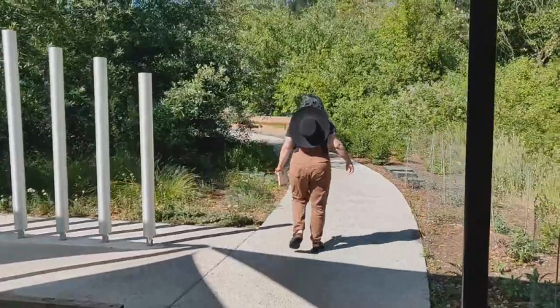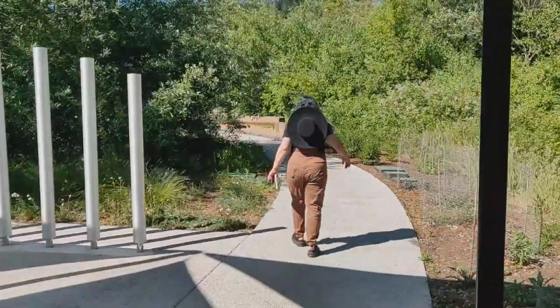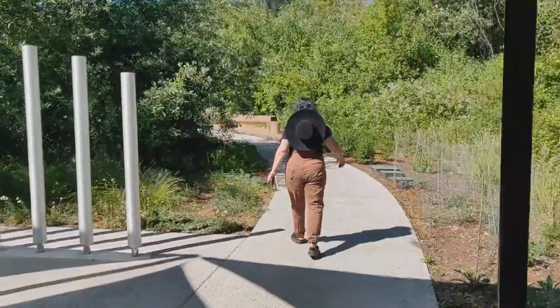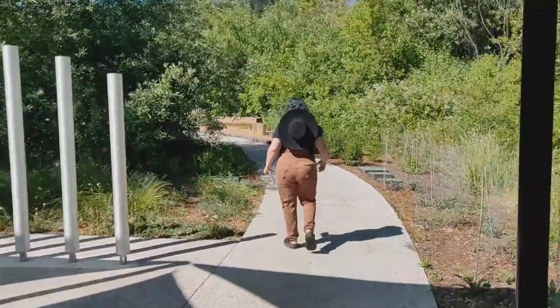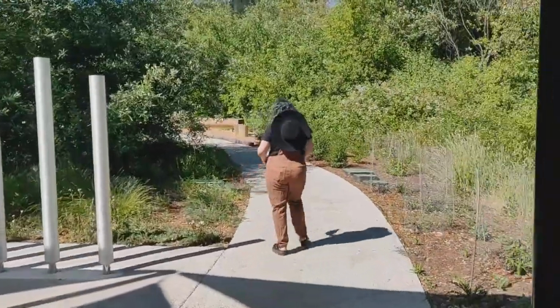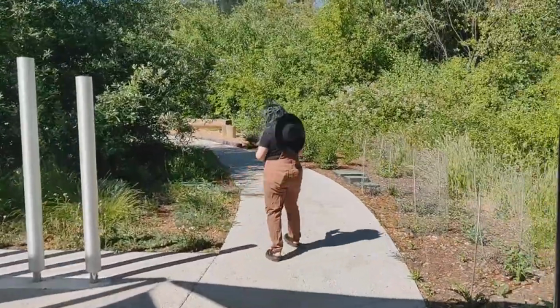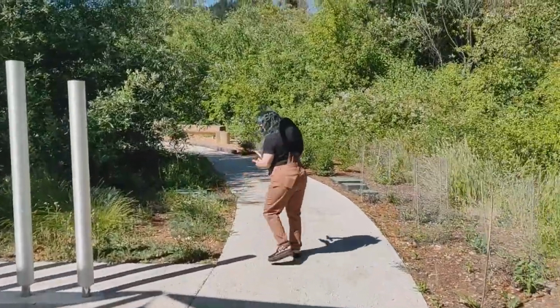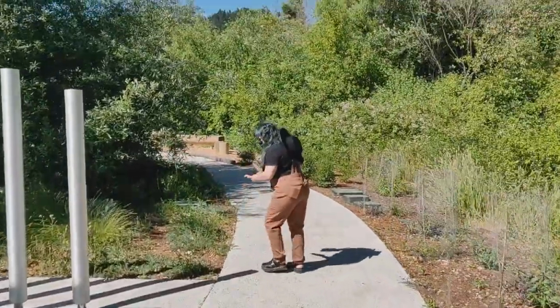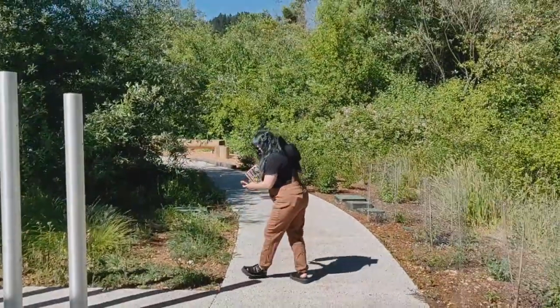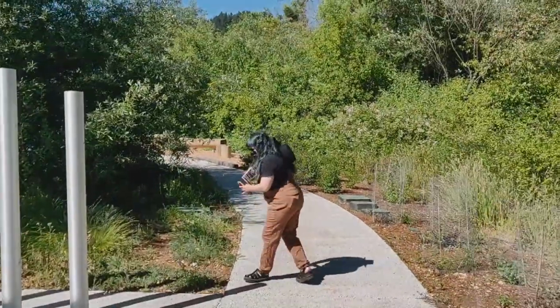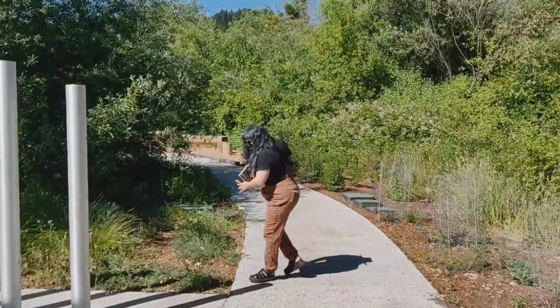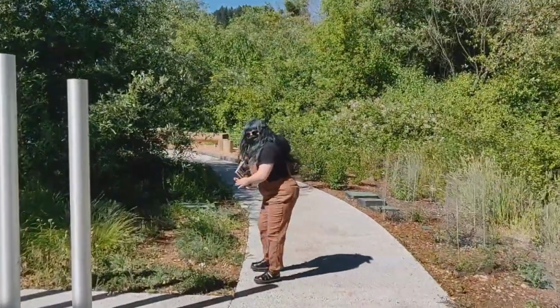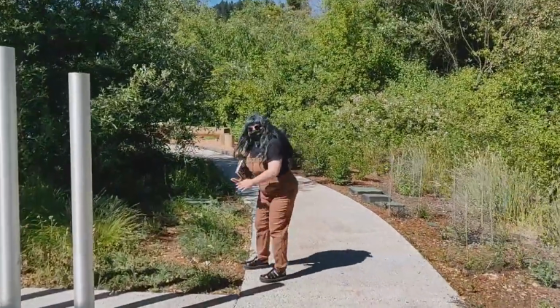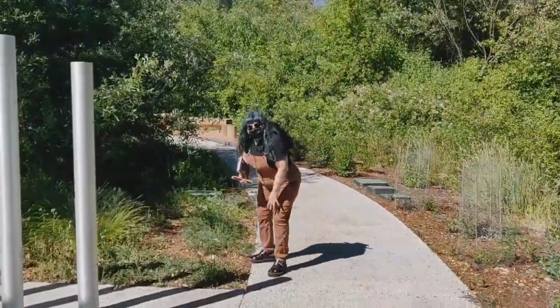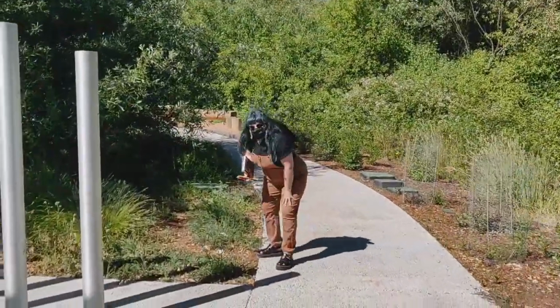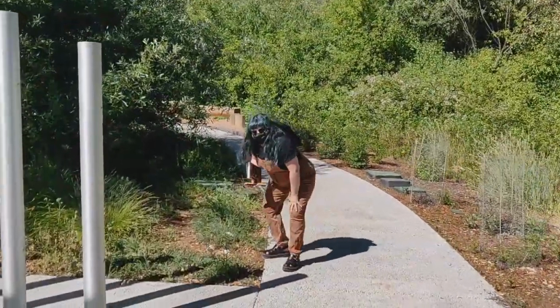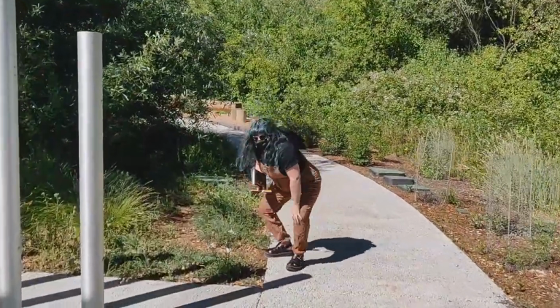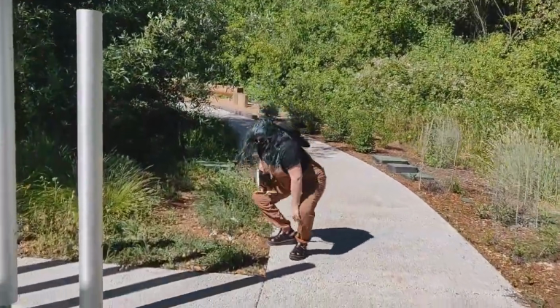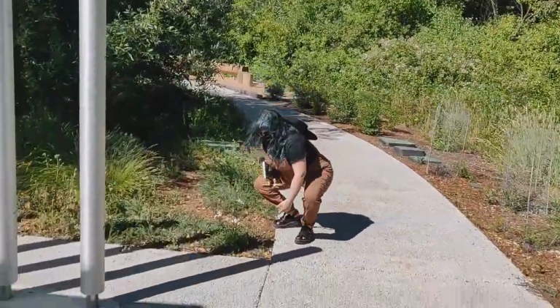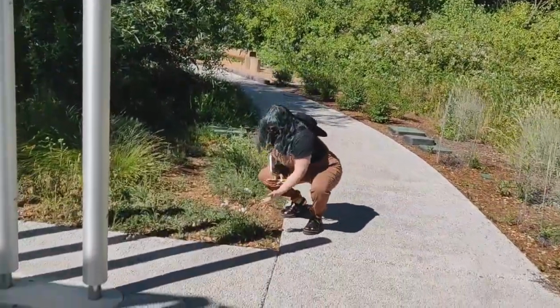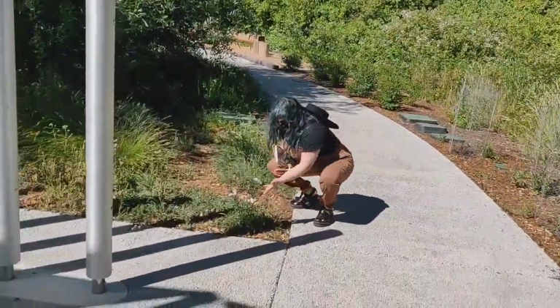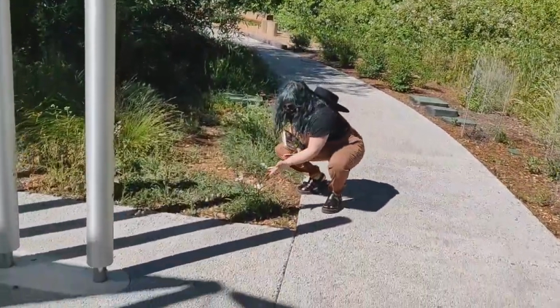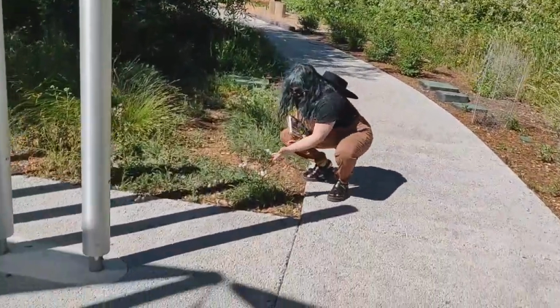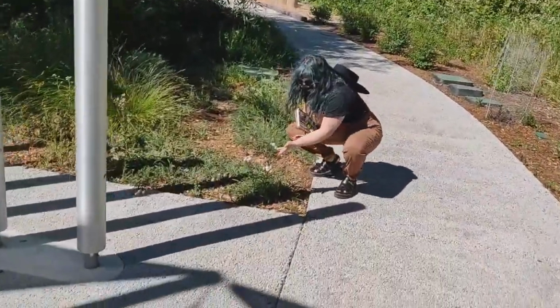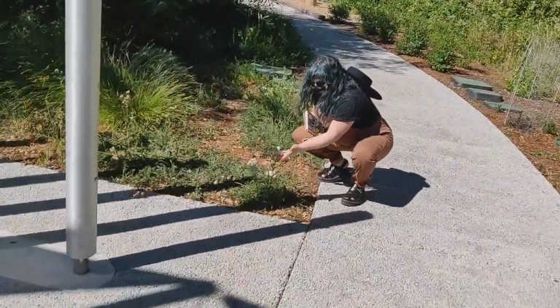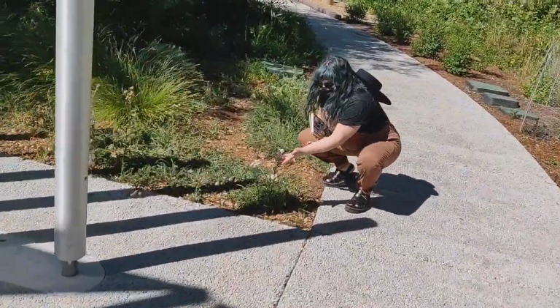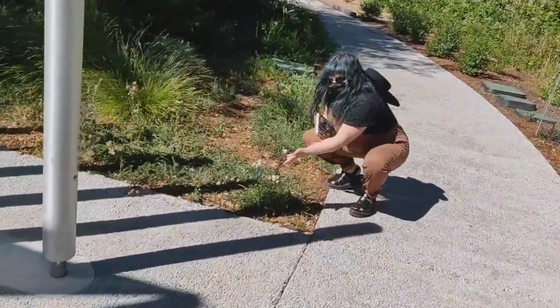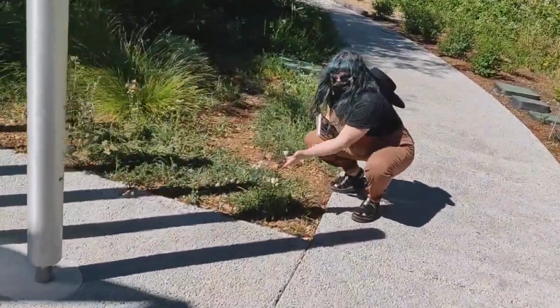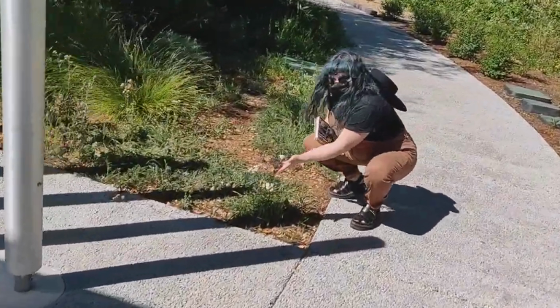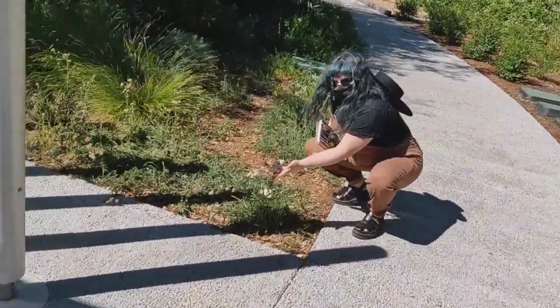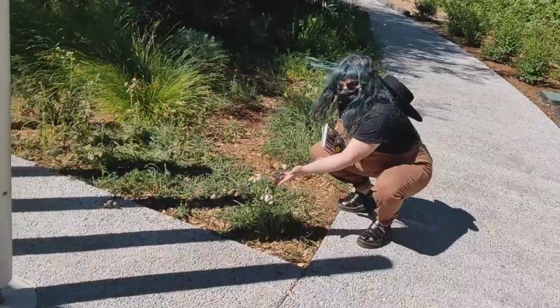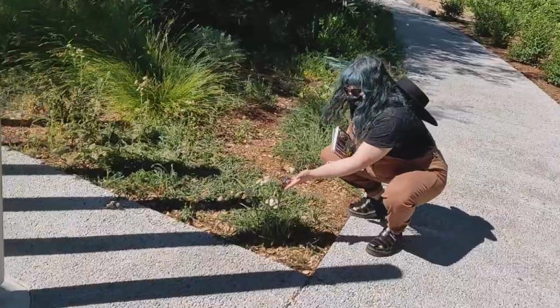Notice the flowers you see along the way. This is Yarrow. See the feathery leaves?